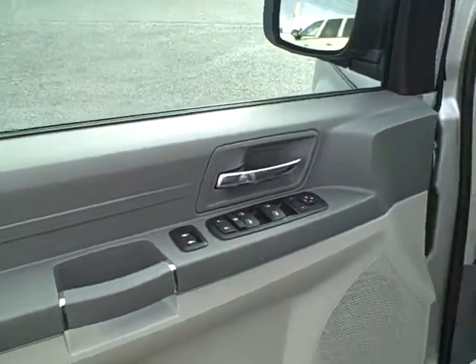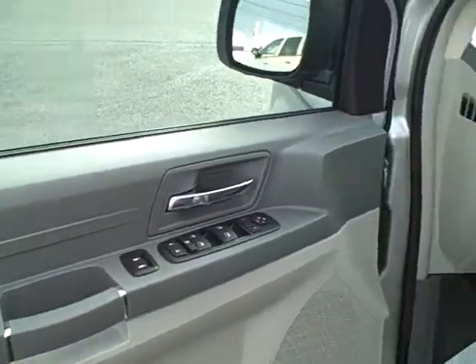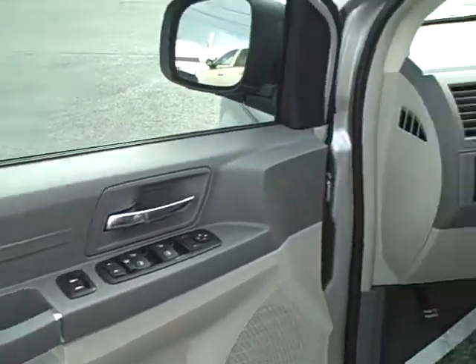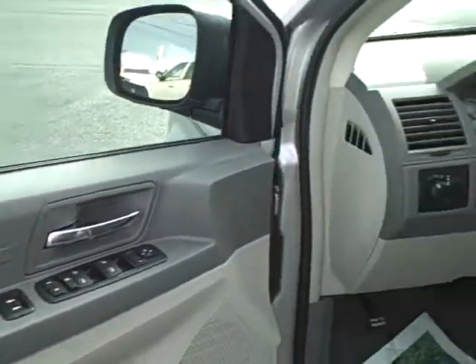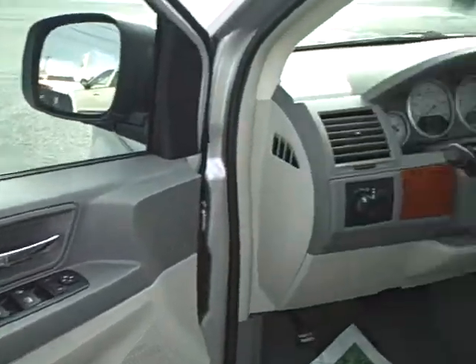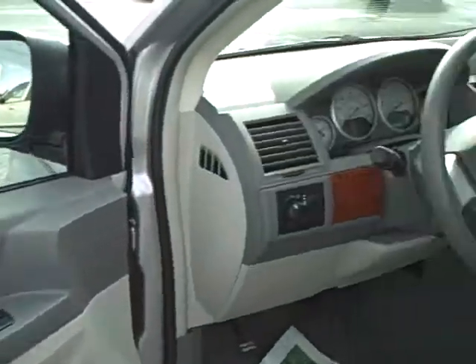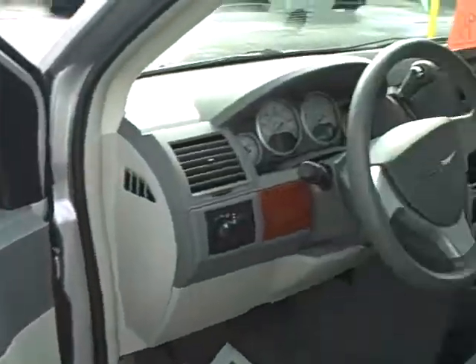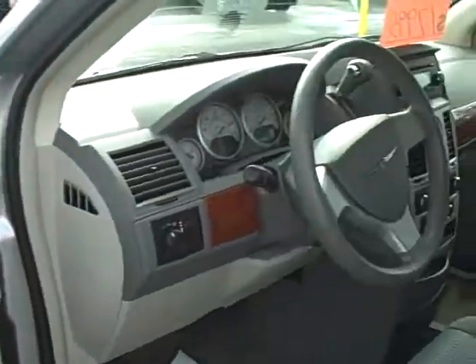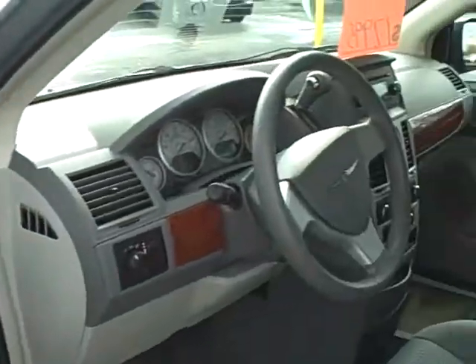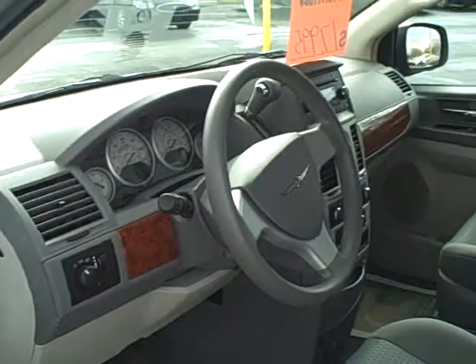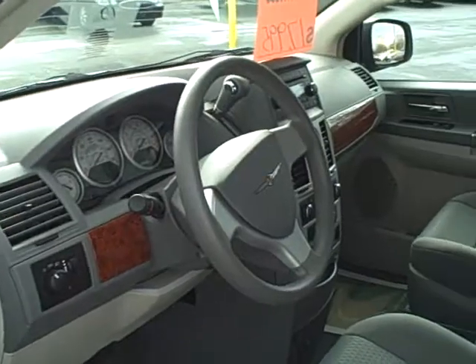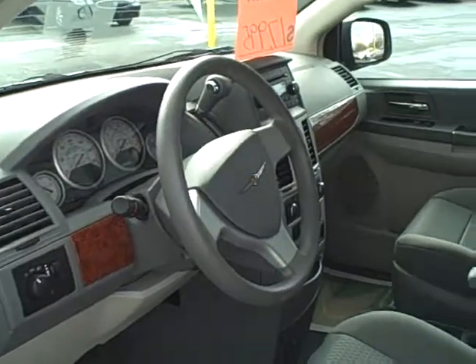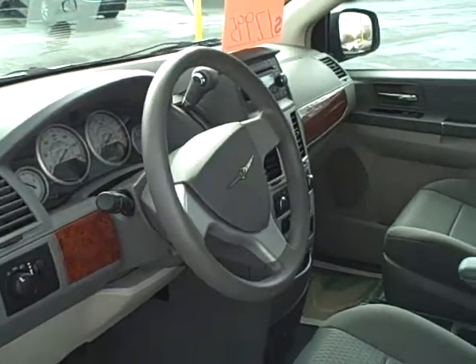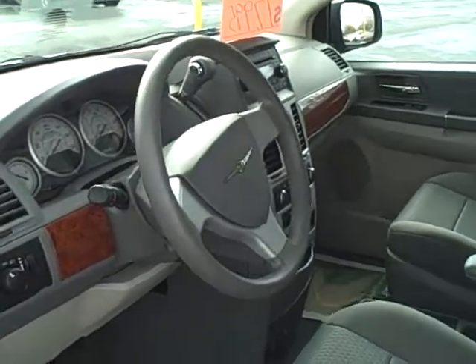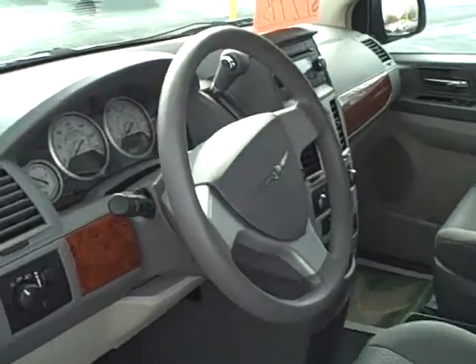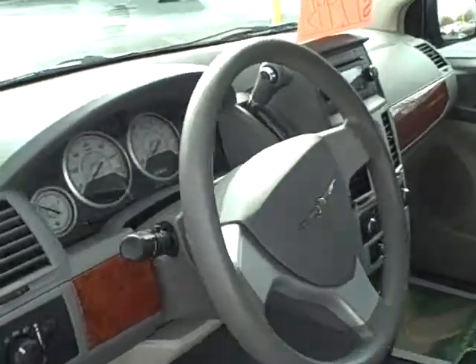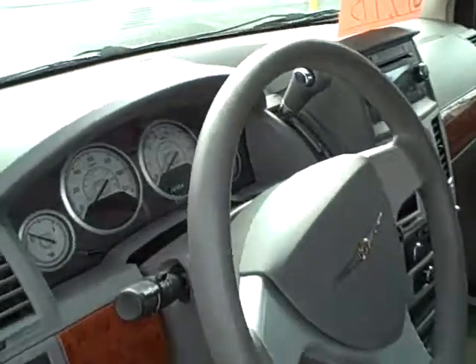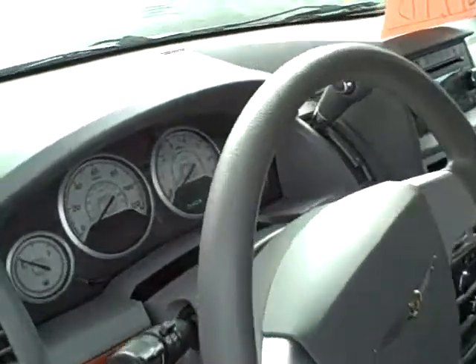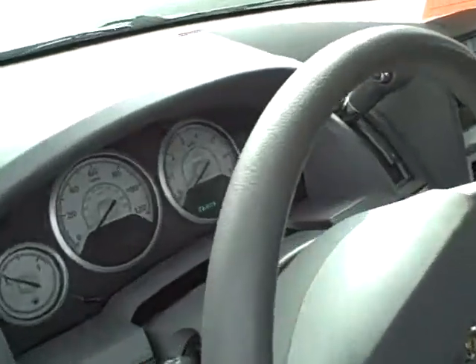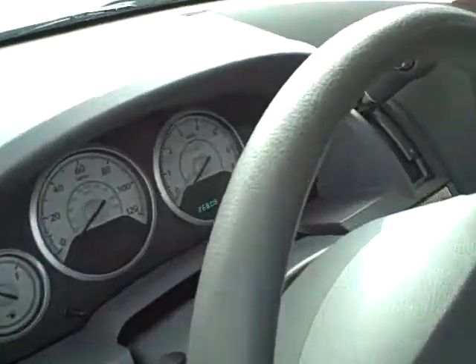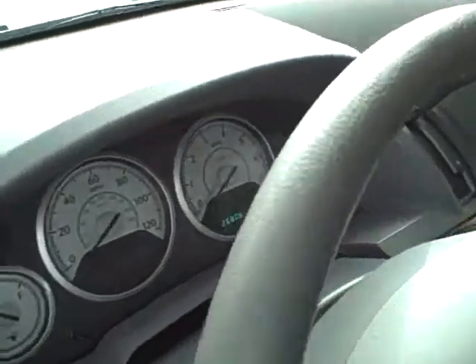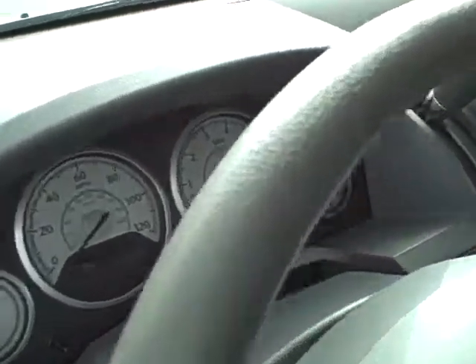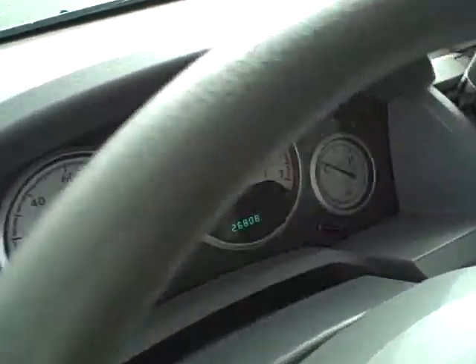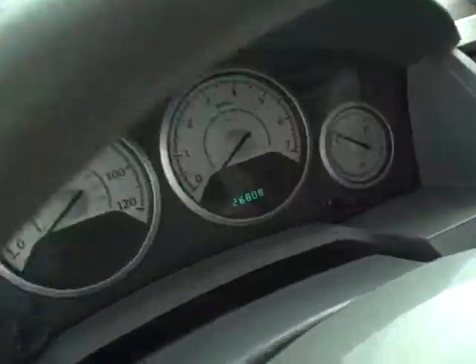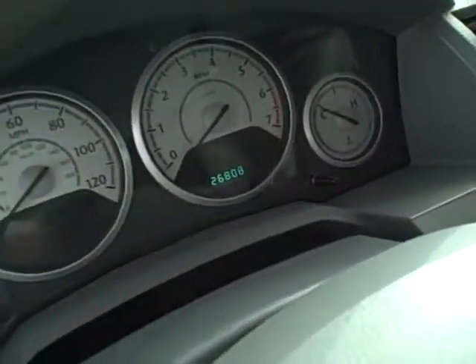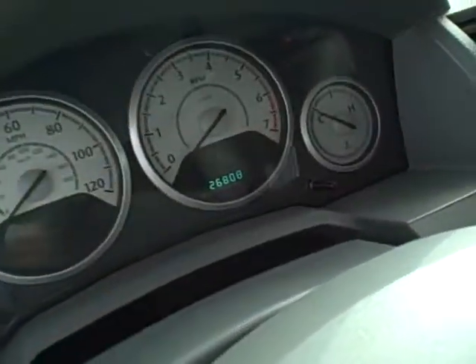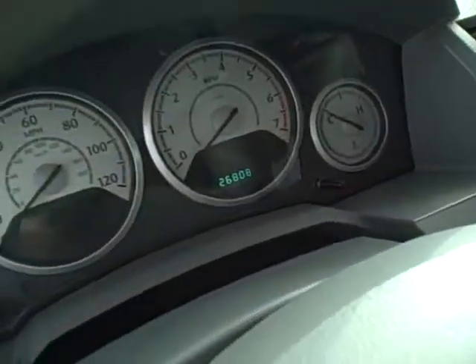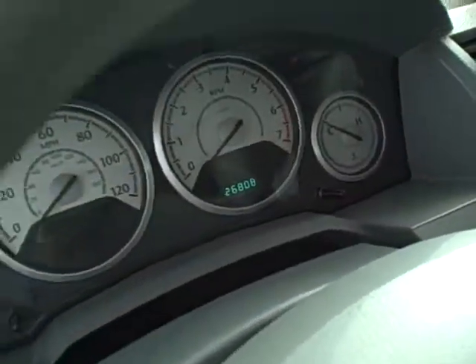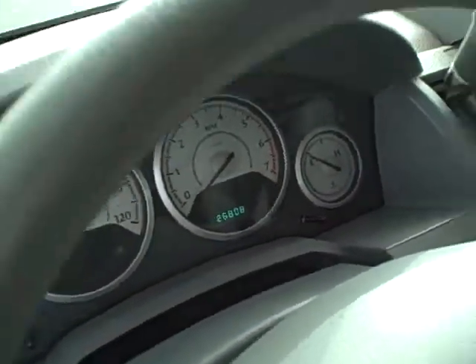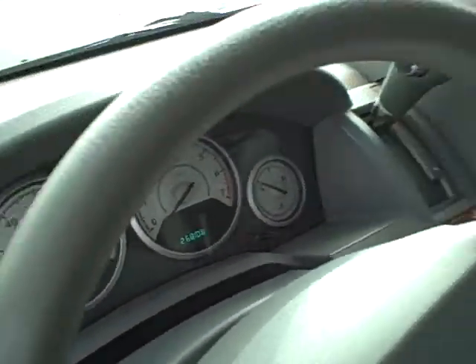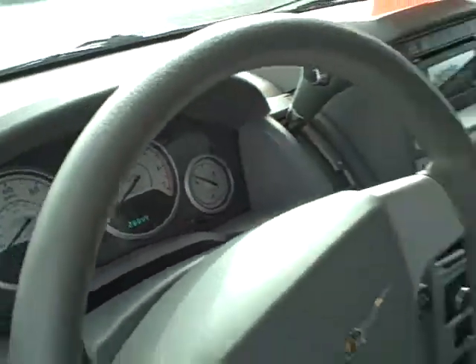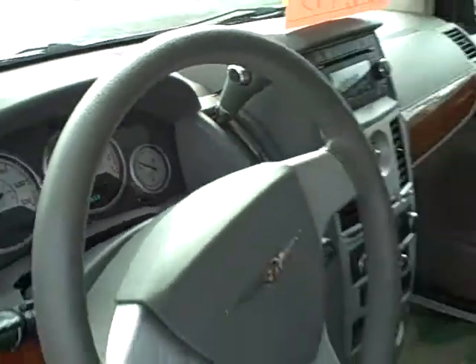Power windows, locks, tilt, cruise — 26,000 miles on this, so it's a nice vehicle.